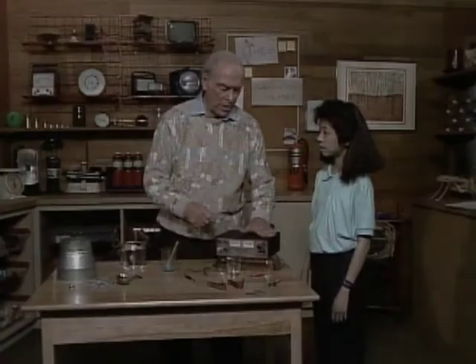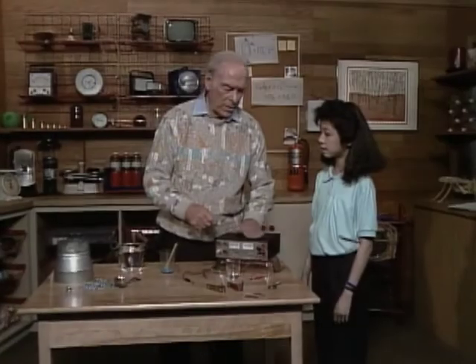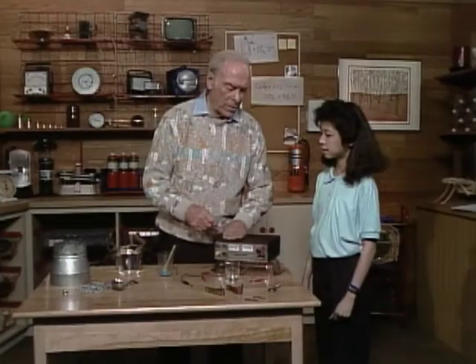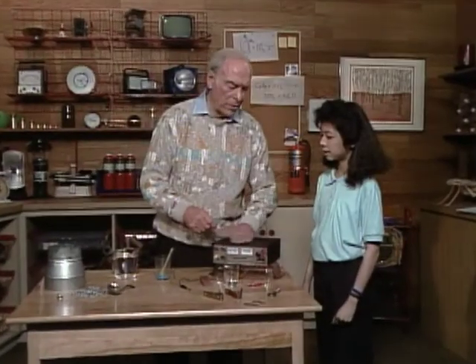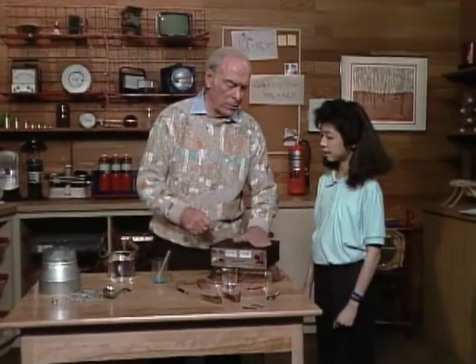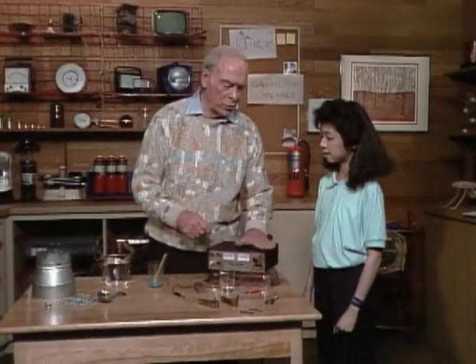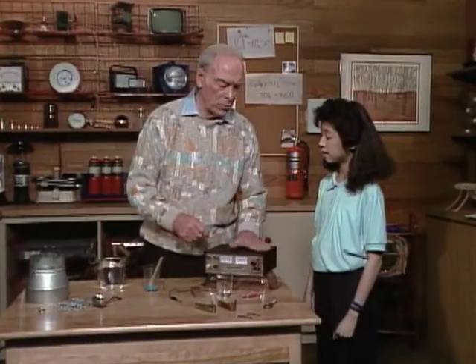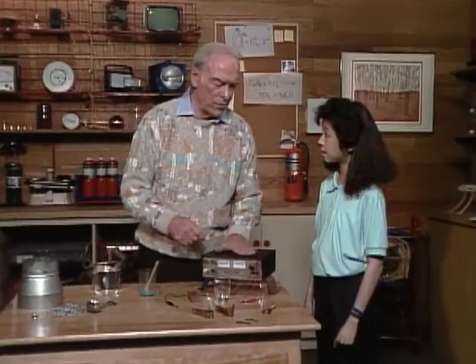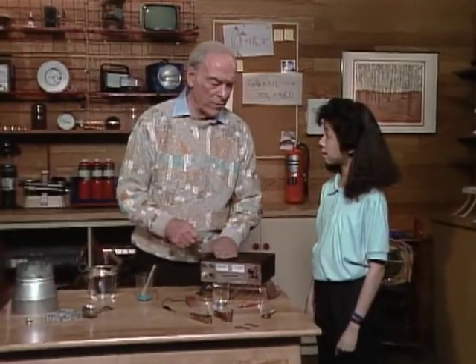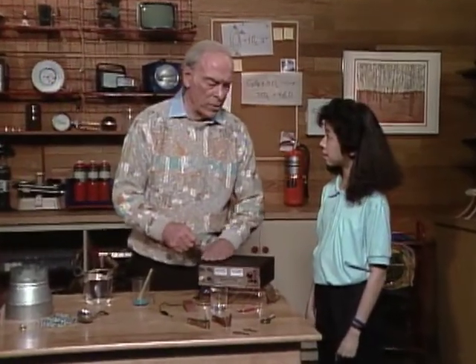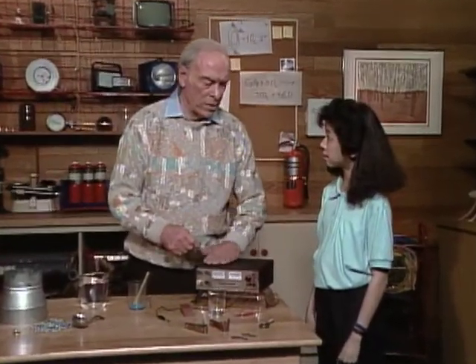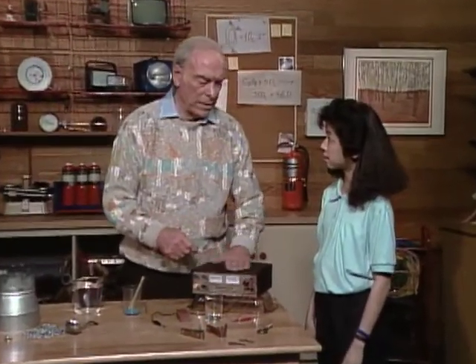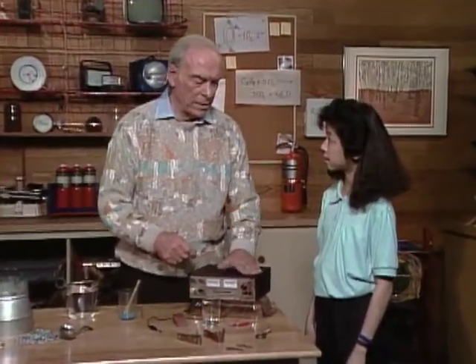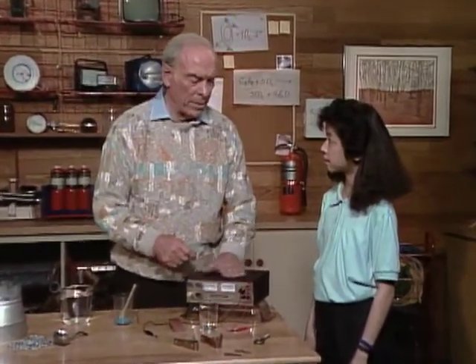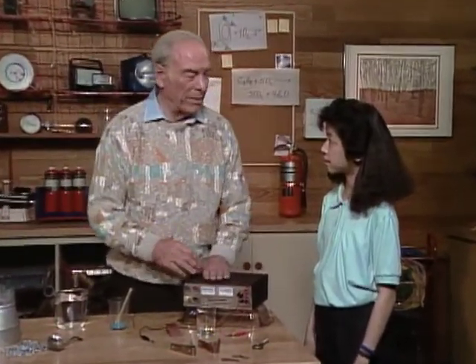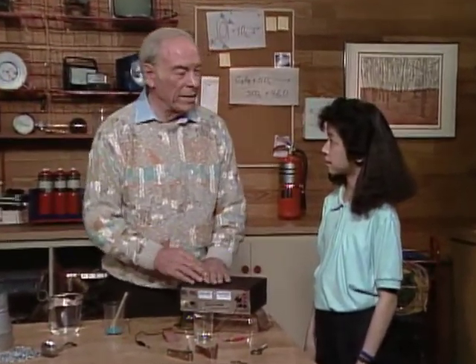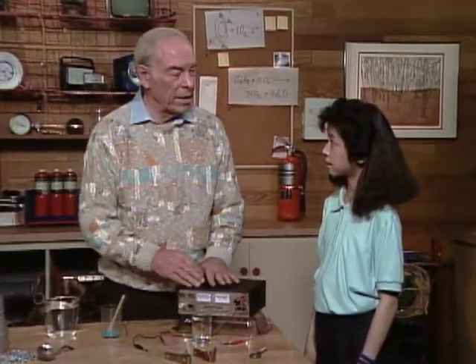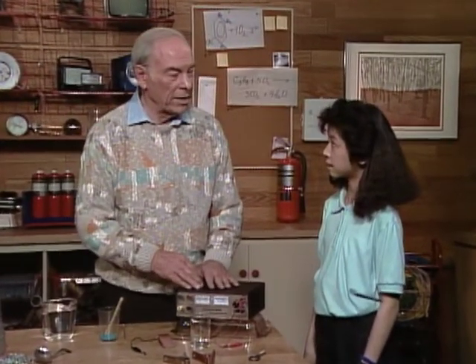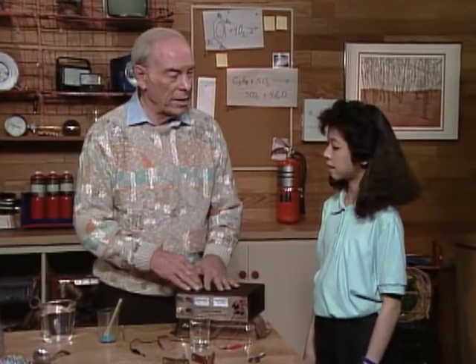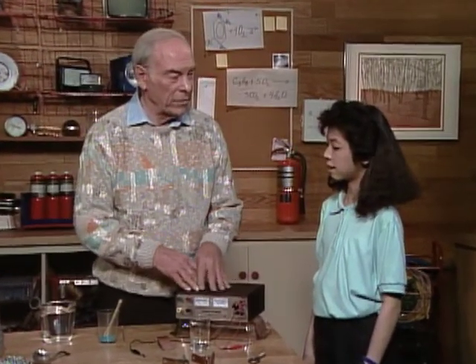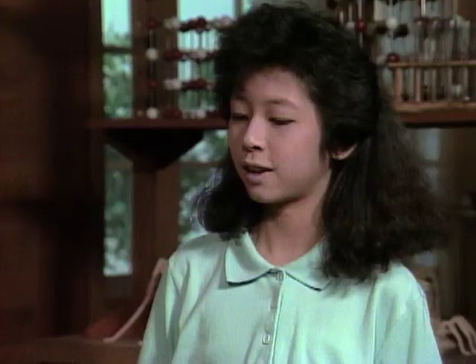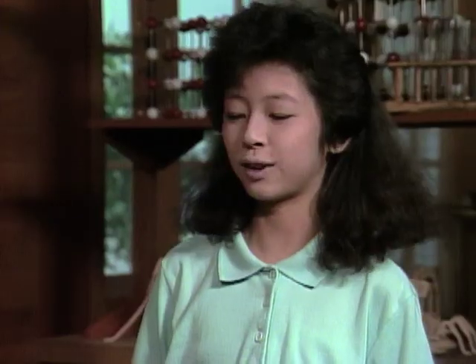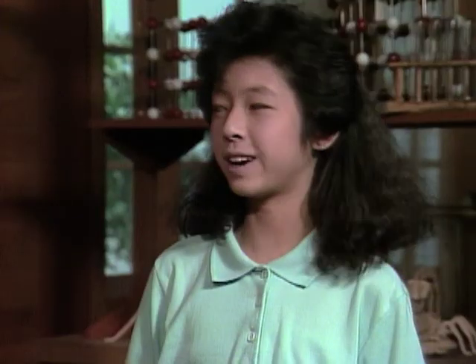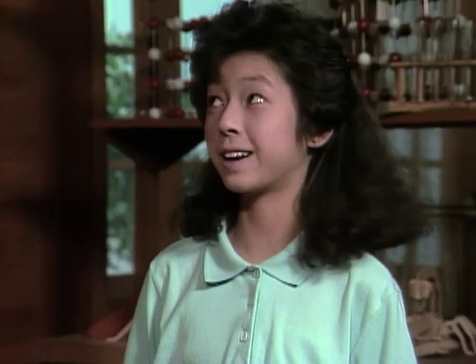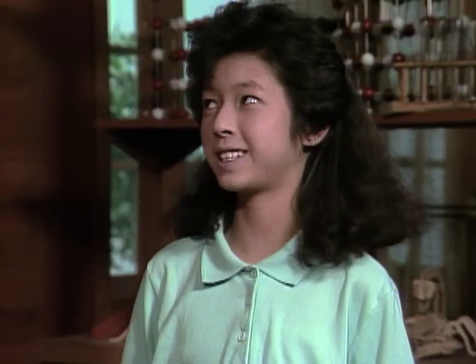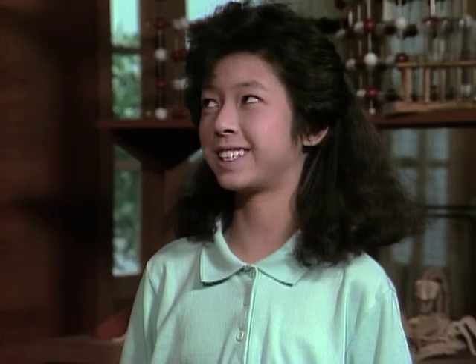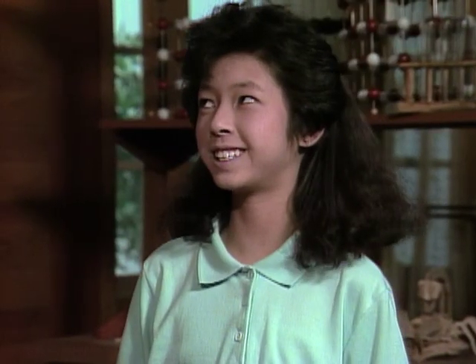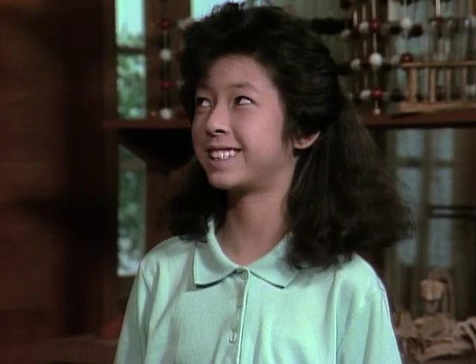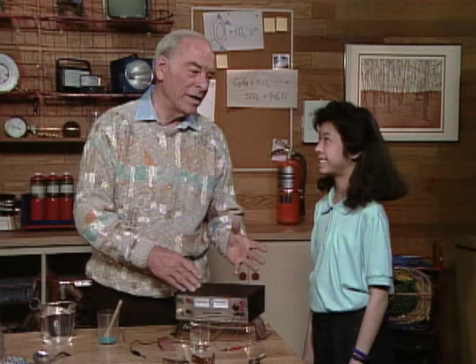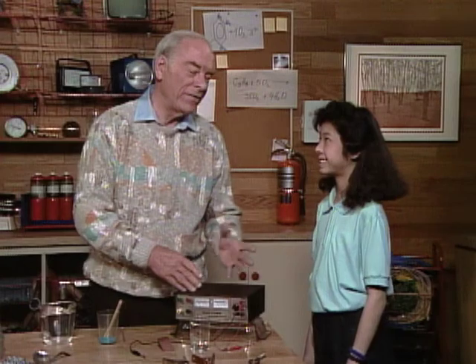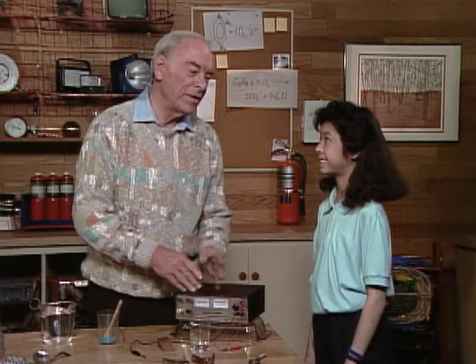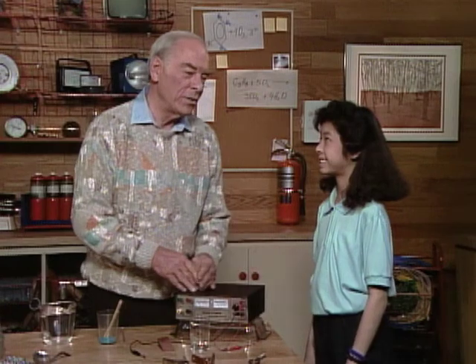Clara, I don't assume you've ever plated anything, have you? No, I haven't. Well, it's kind of fun to do.